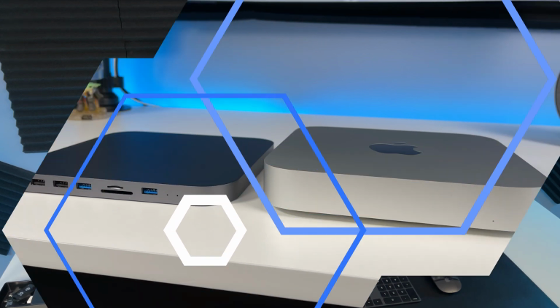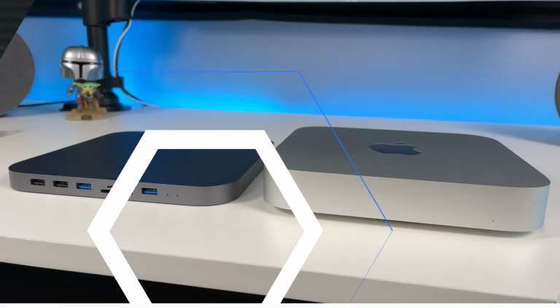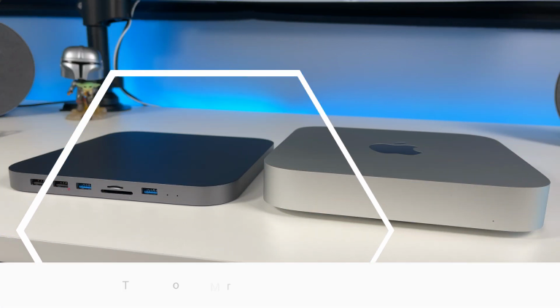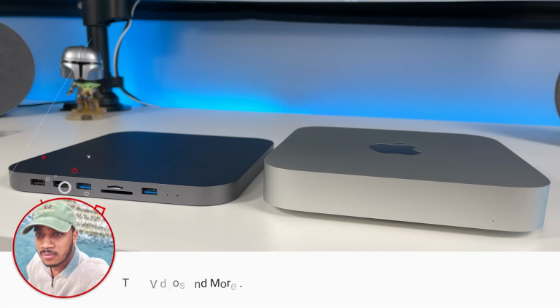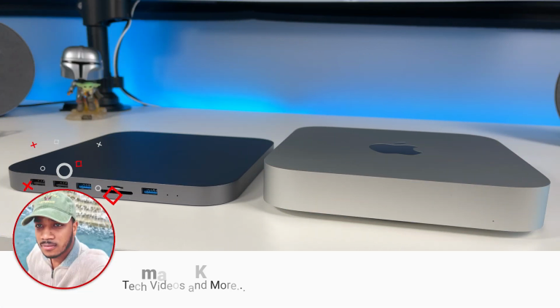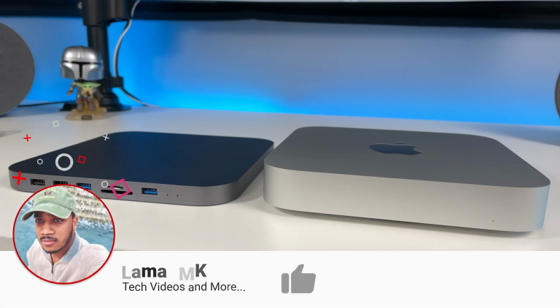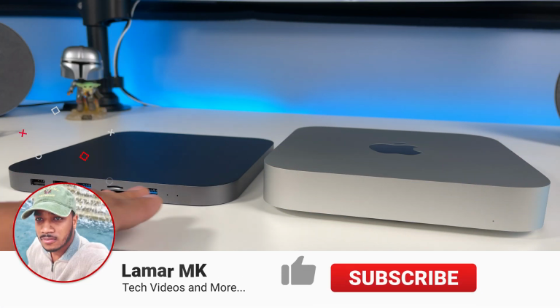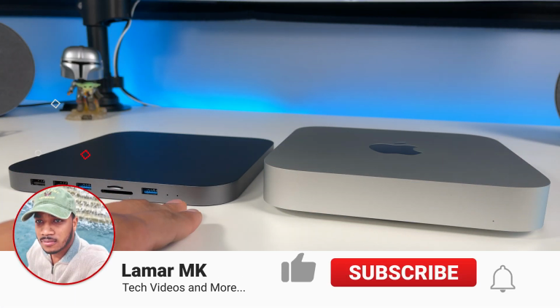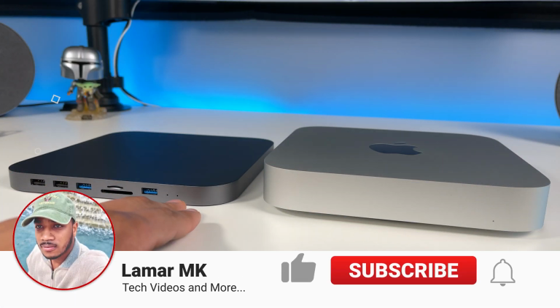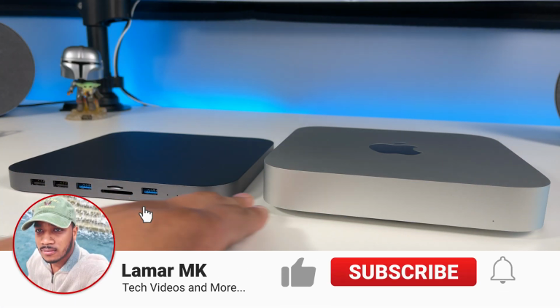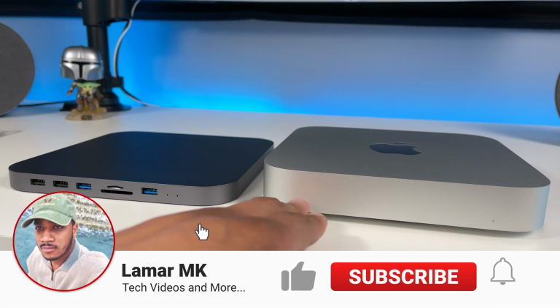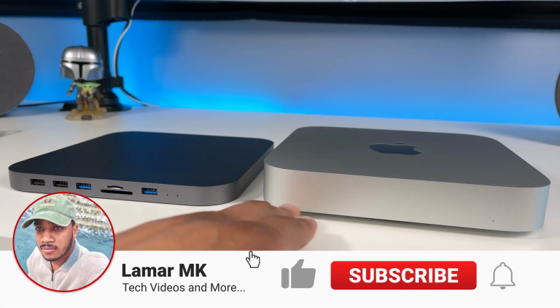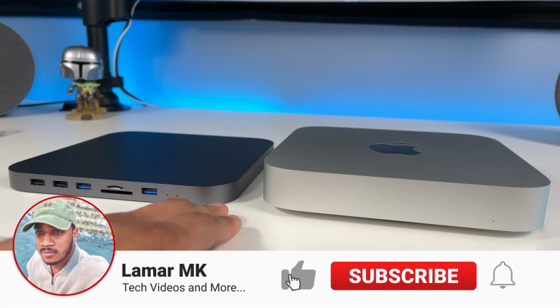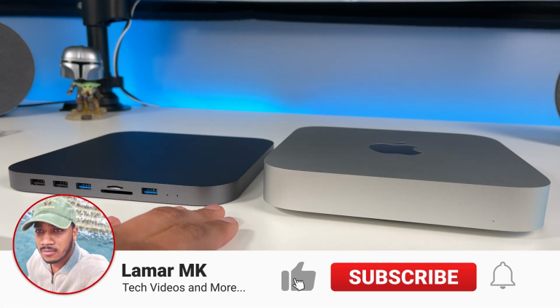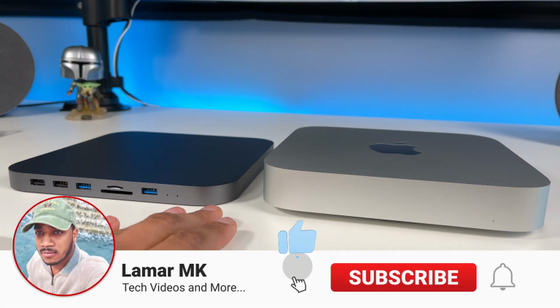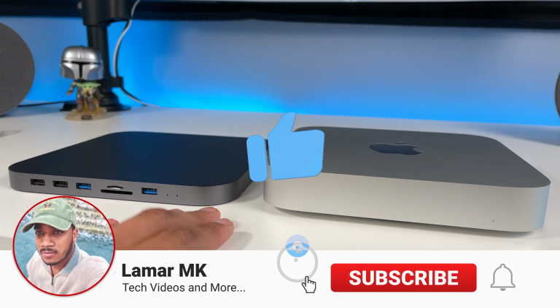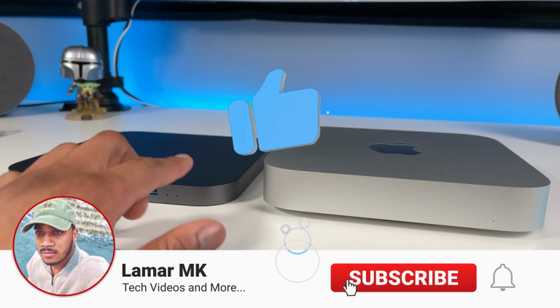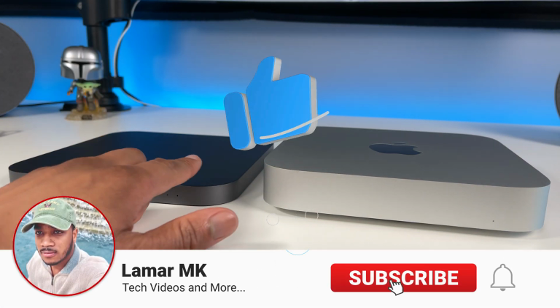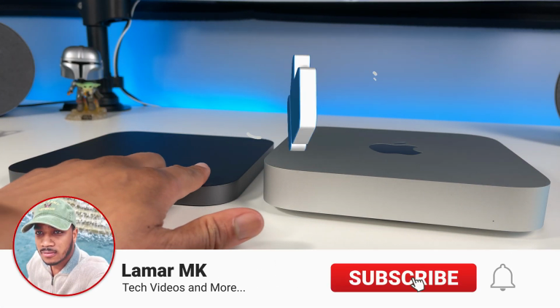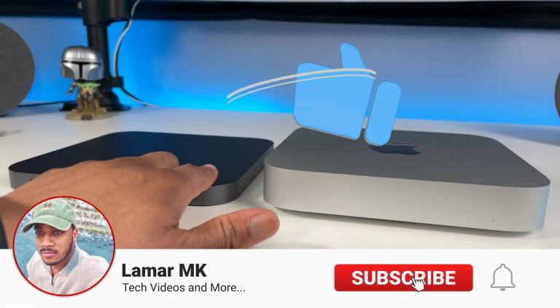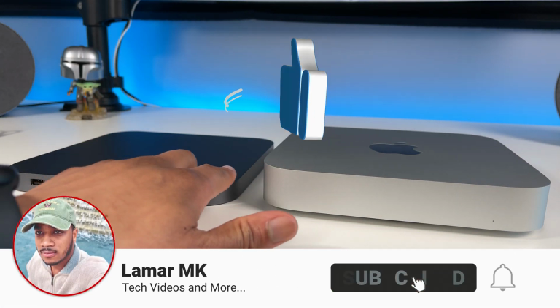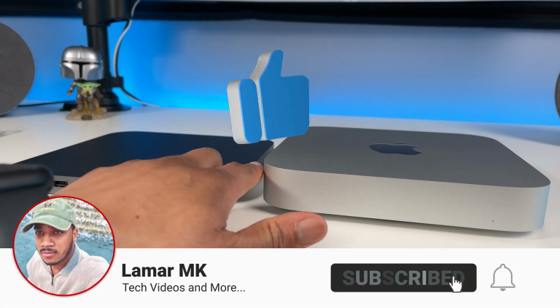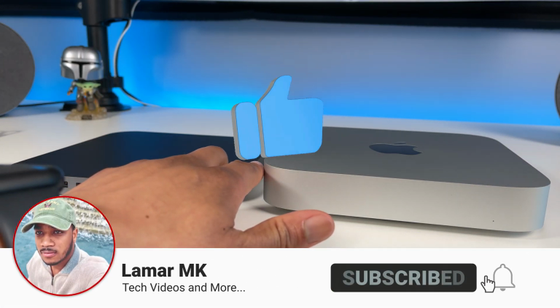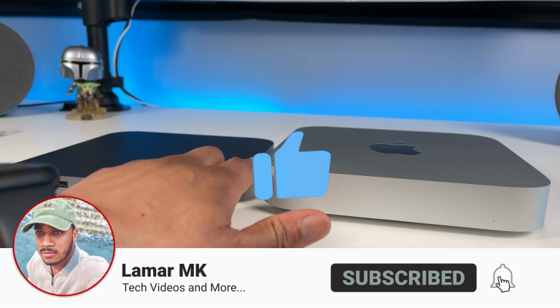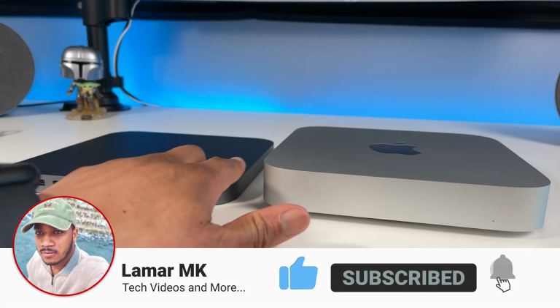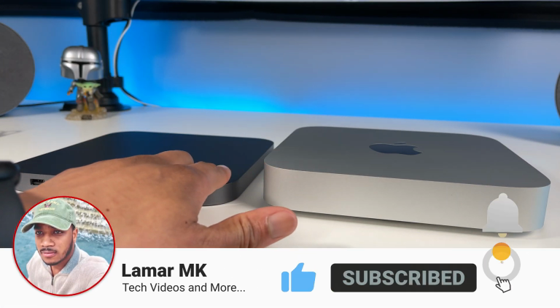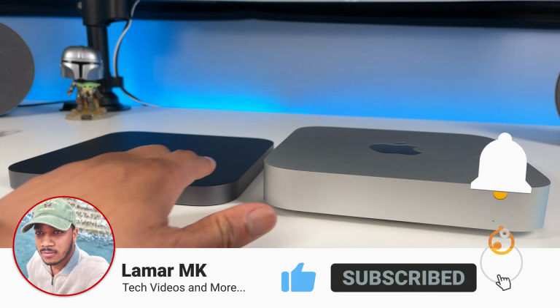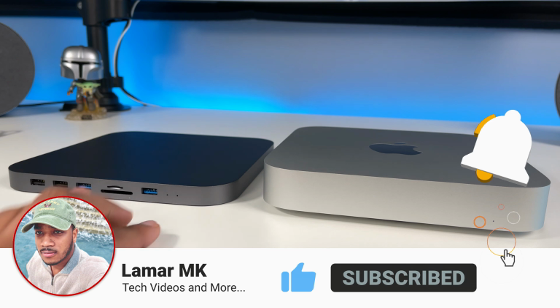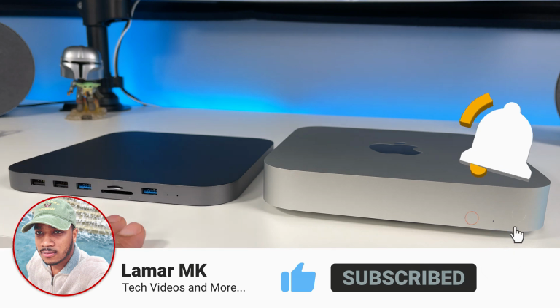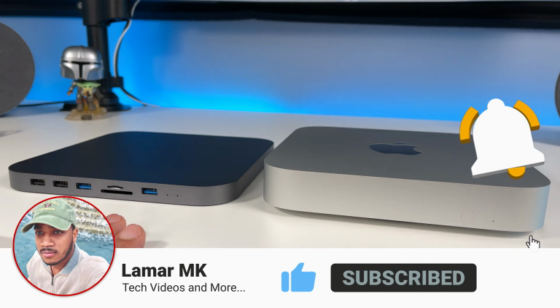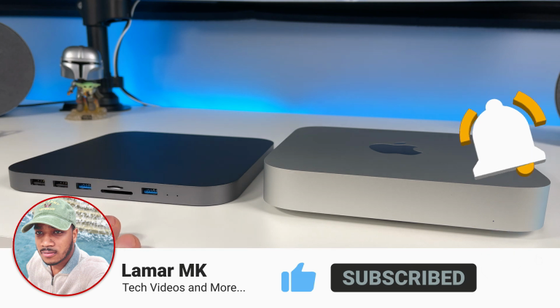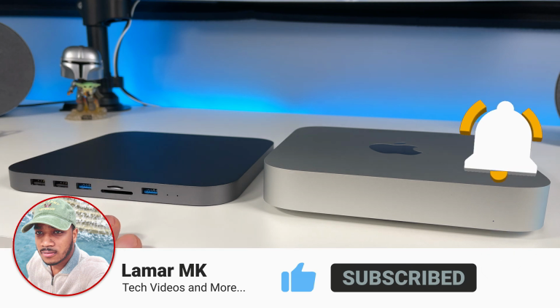Right here you can see the size difference. It's about half the height of the Mac mini and it's pretty lightweight.